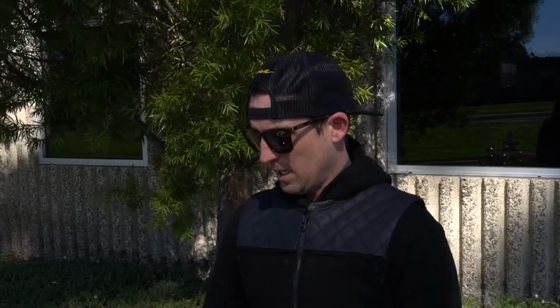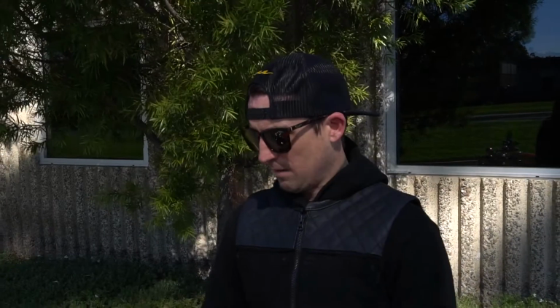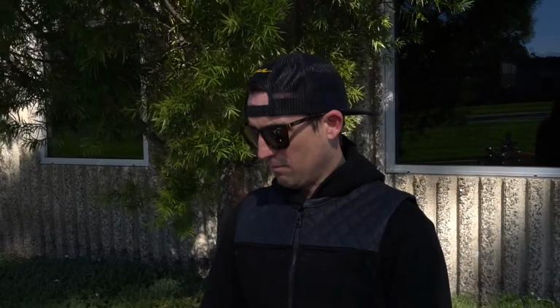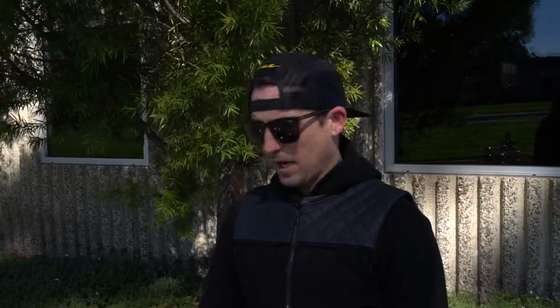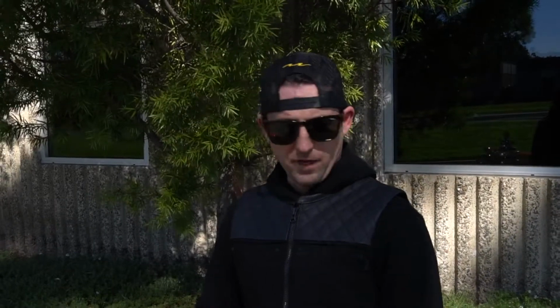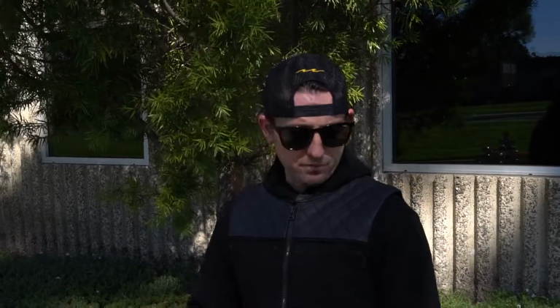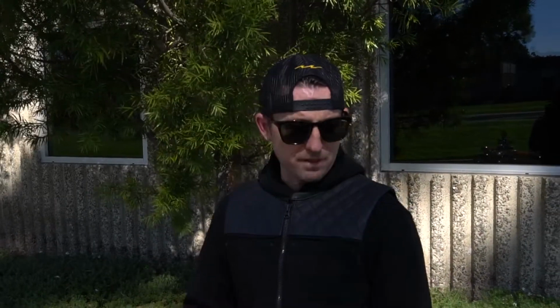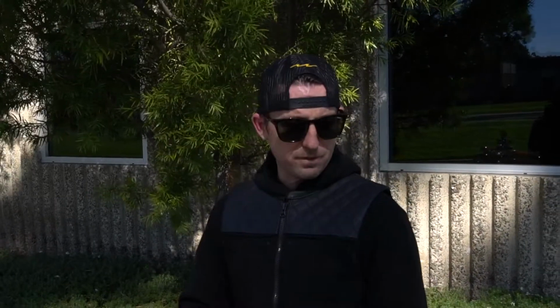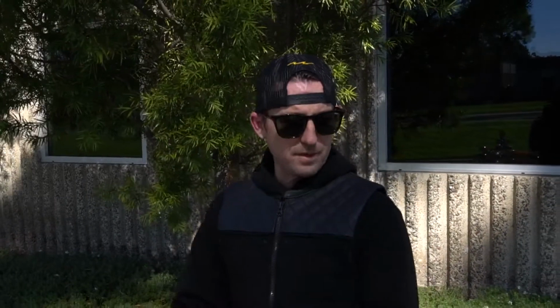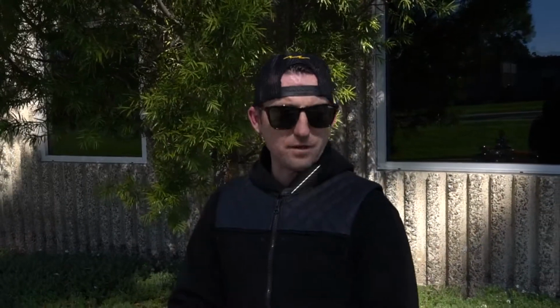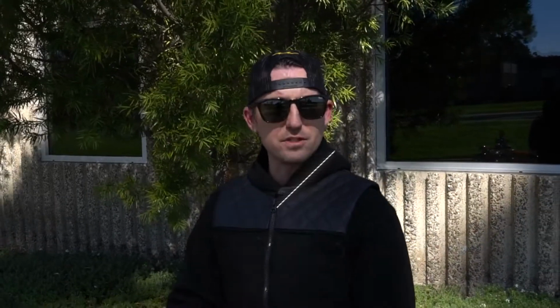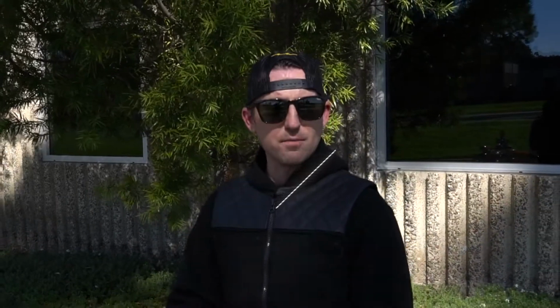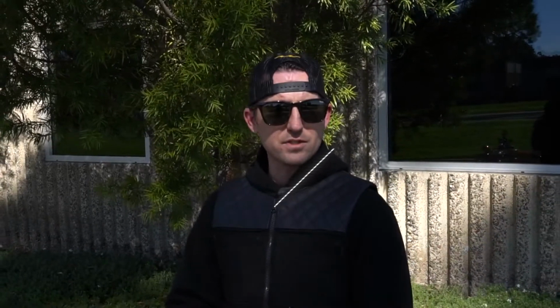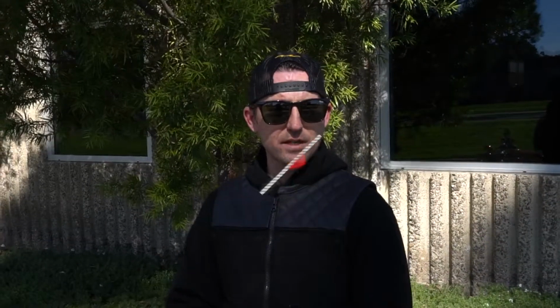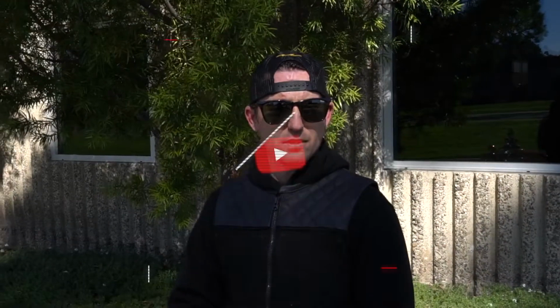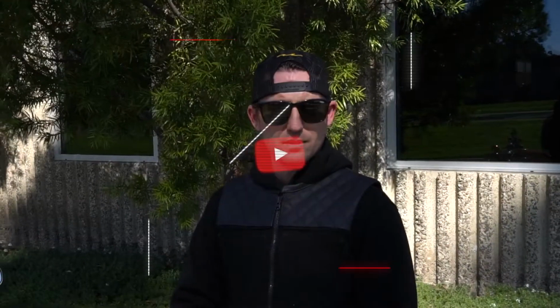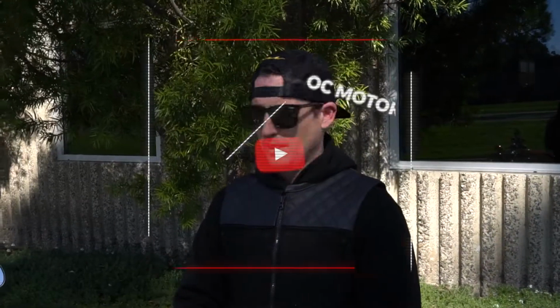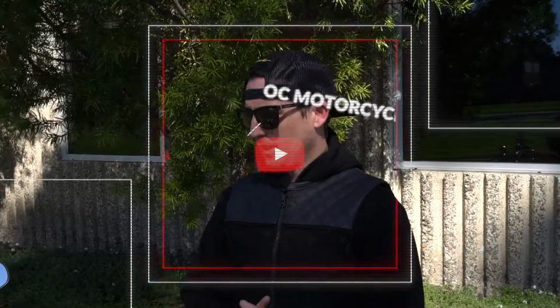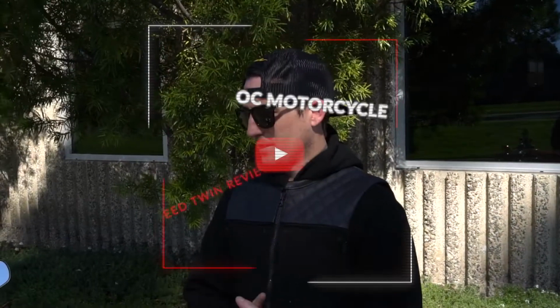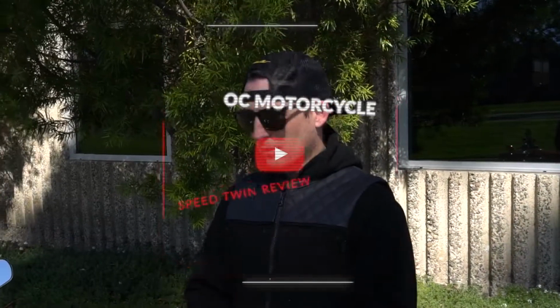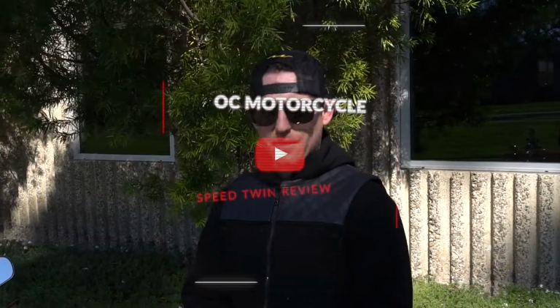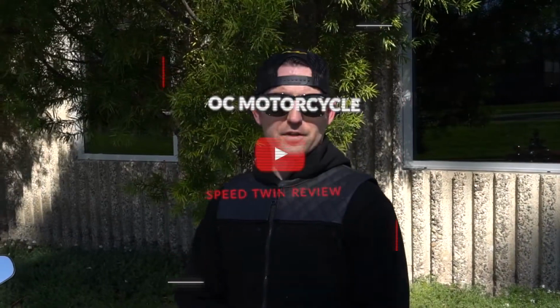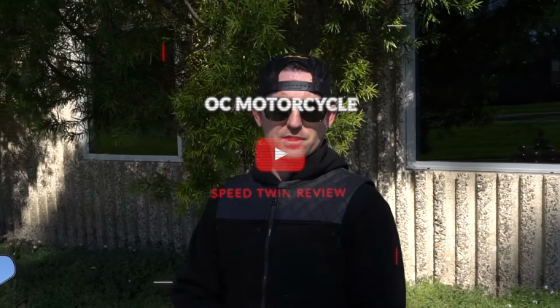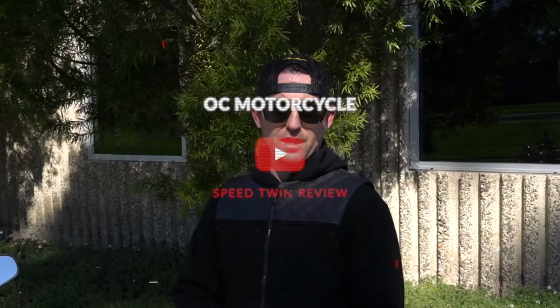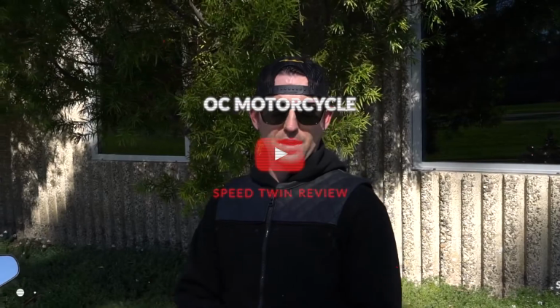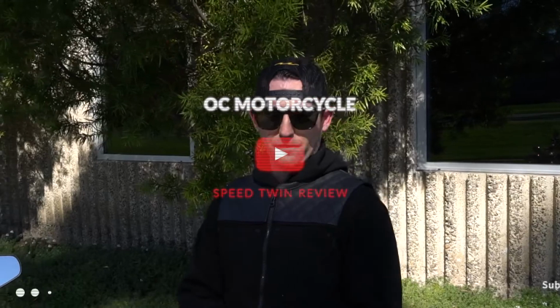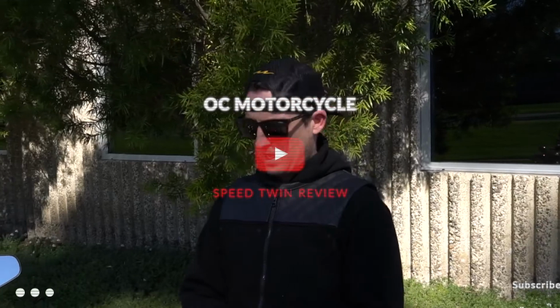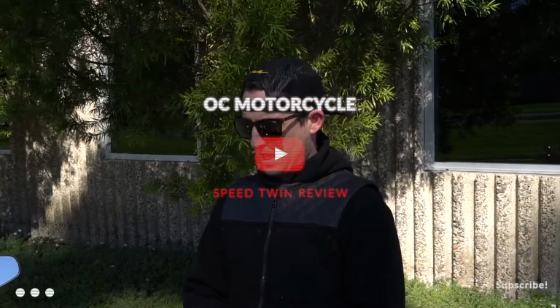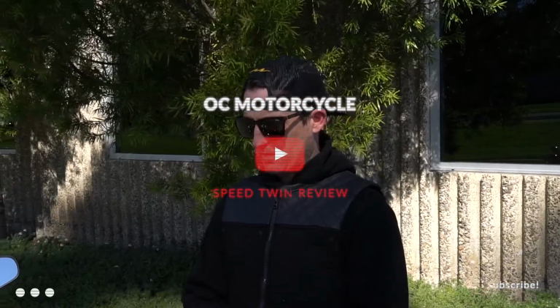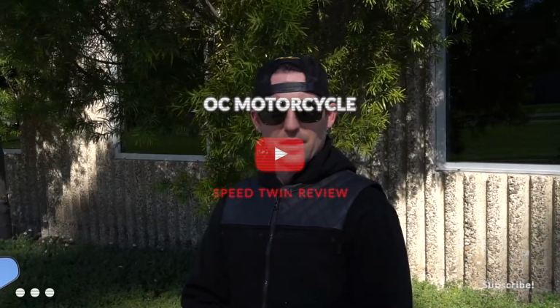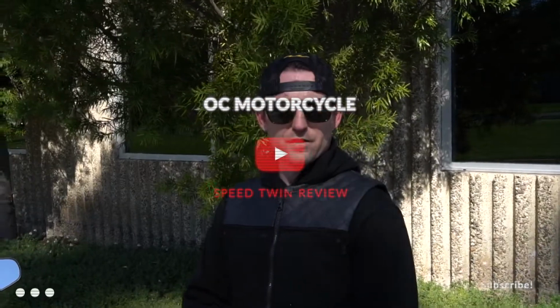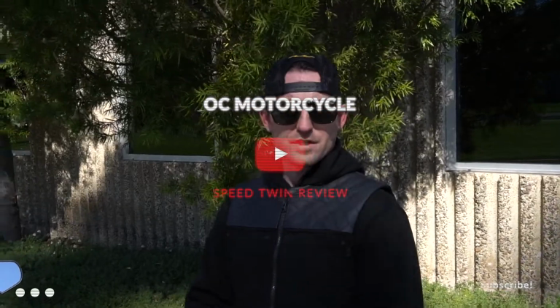My advice would be come on down to OC Motorcycle, take one out for a test drive, and find out for yourself.